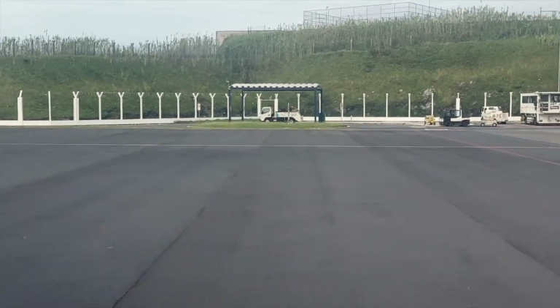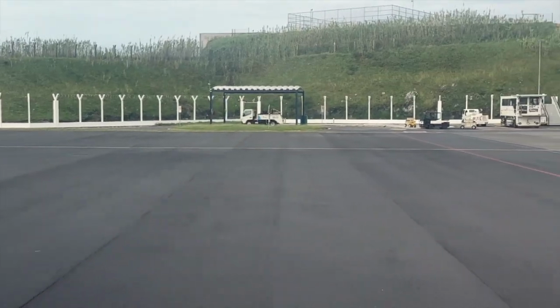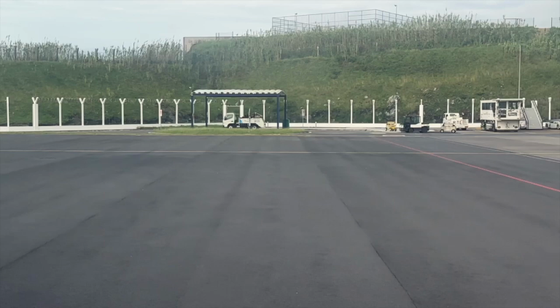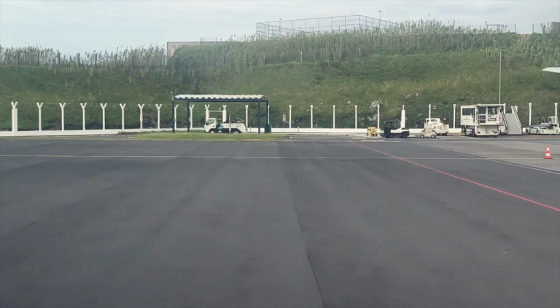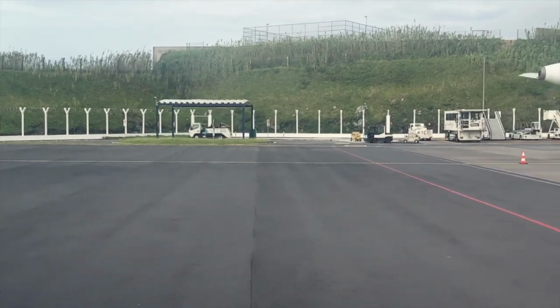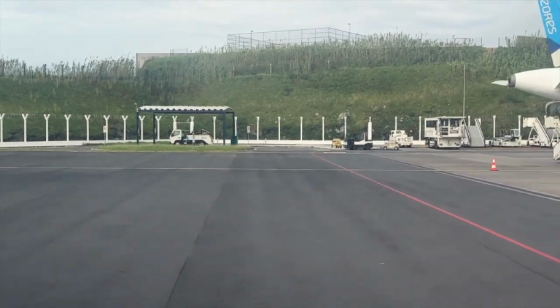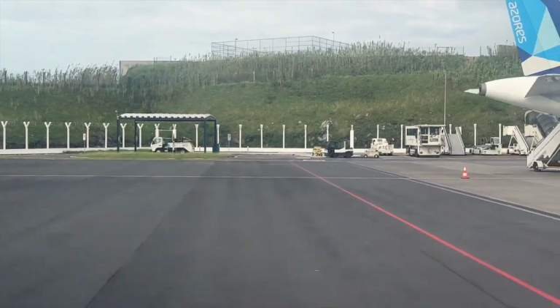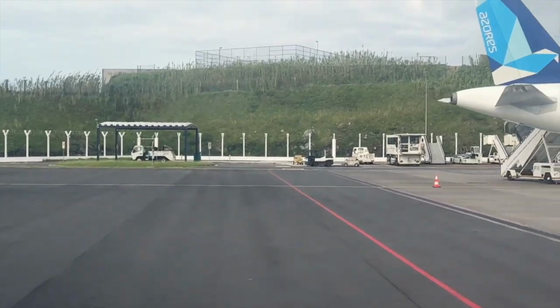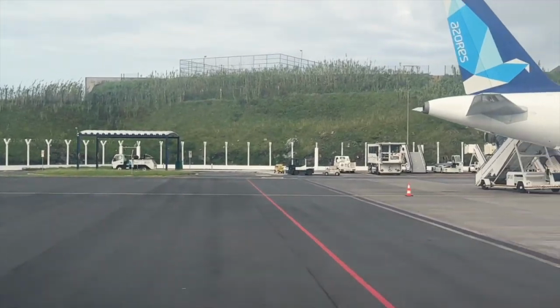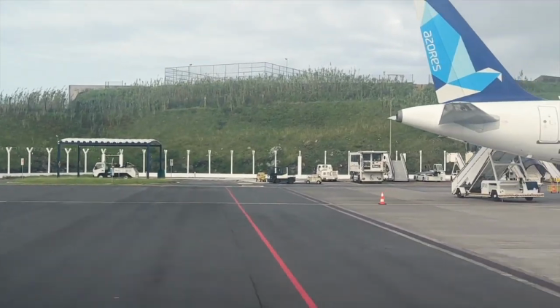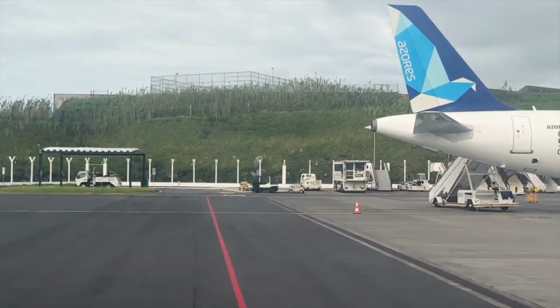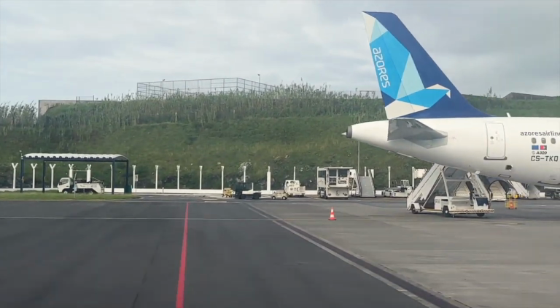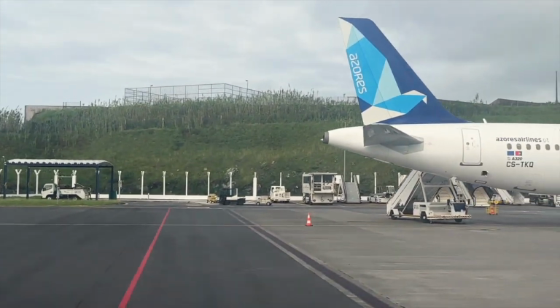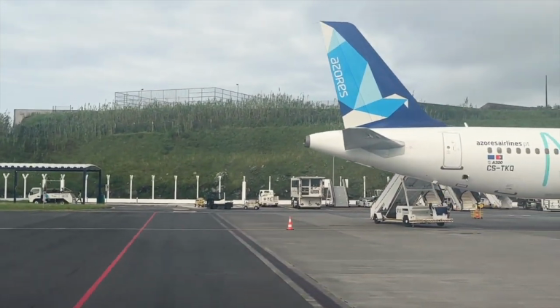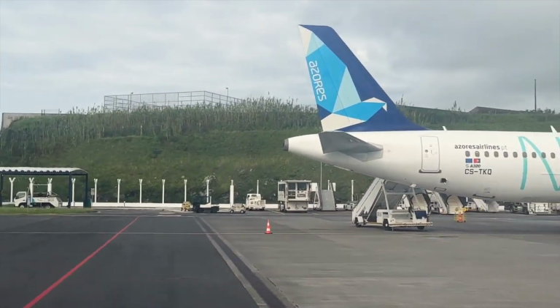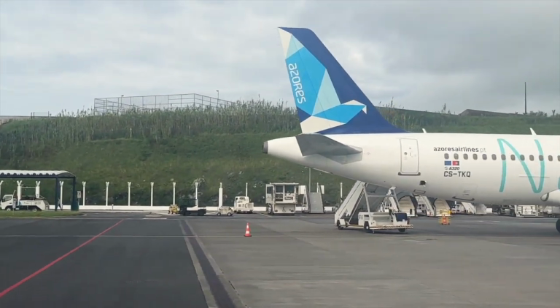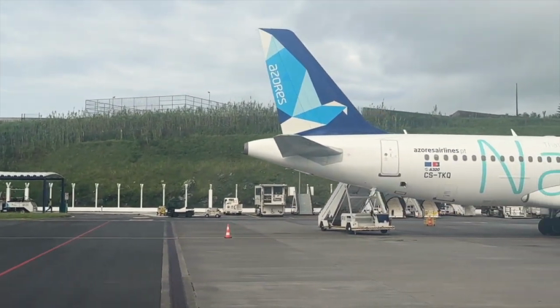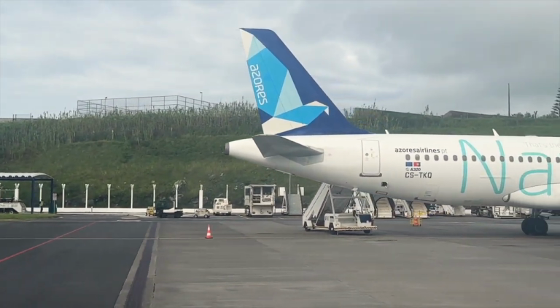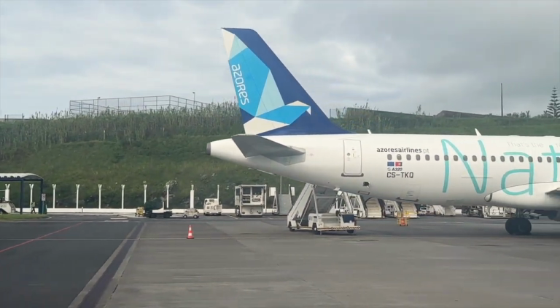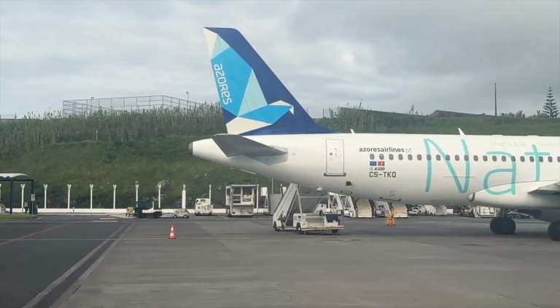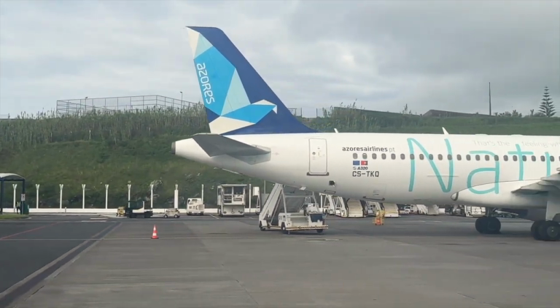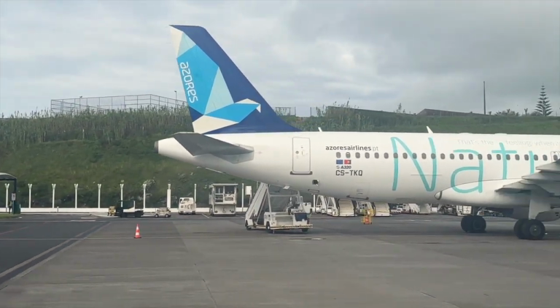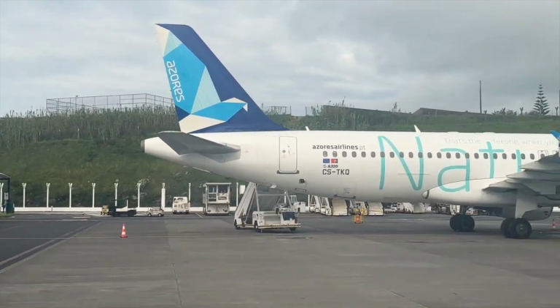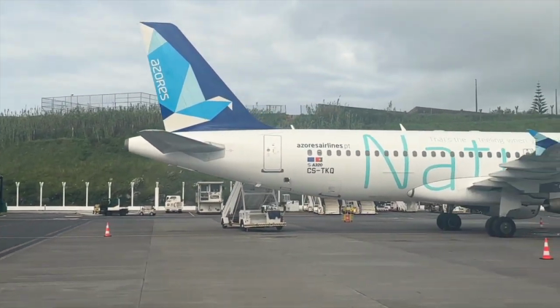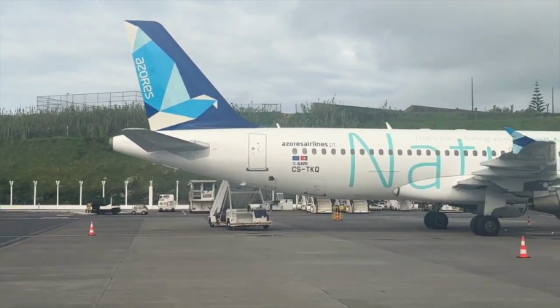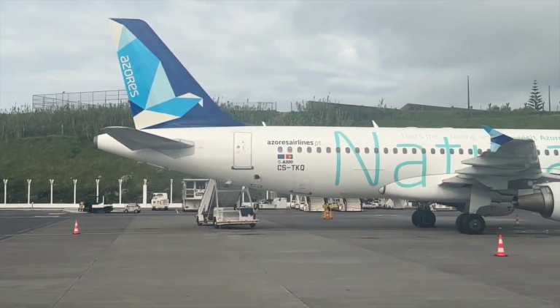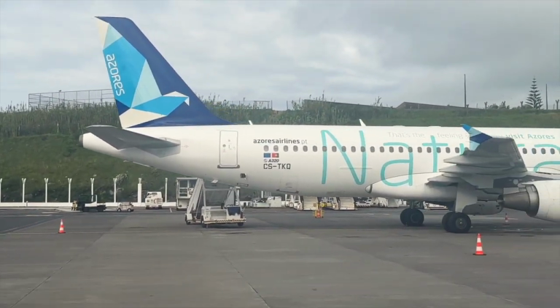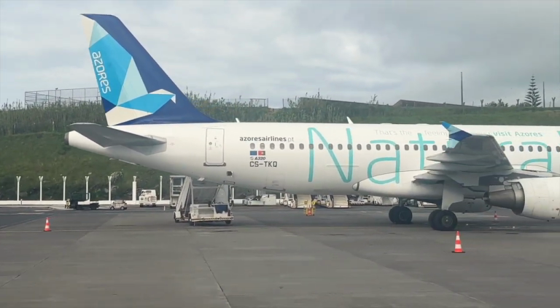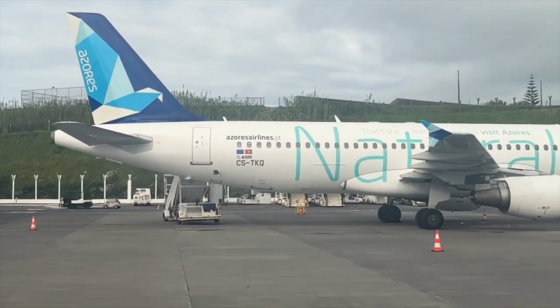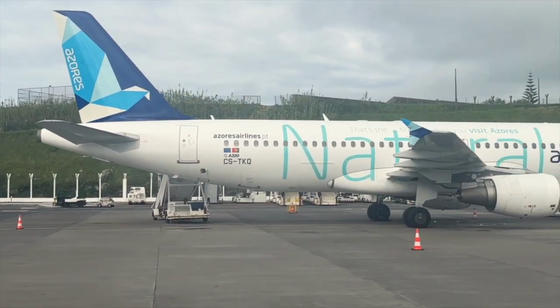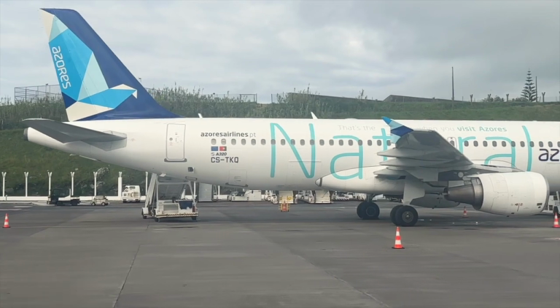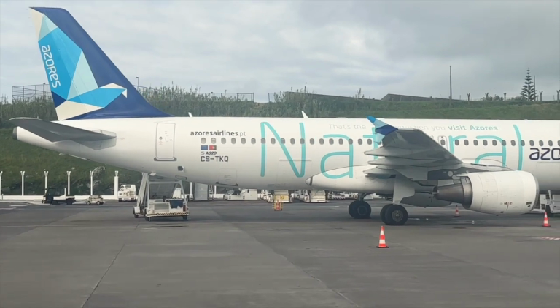Taxi time was about the same as on Pico, but the airport is considerably busier.